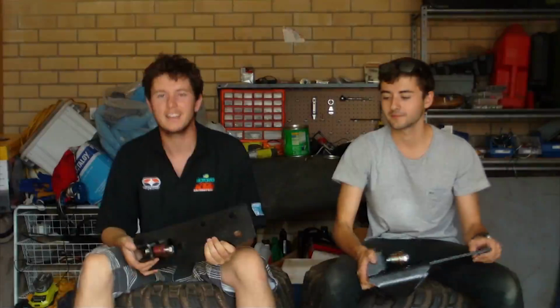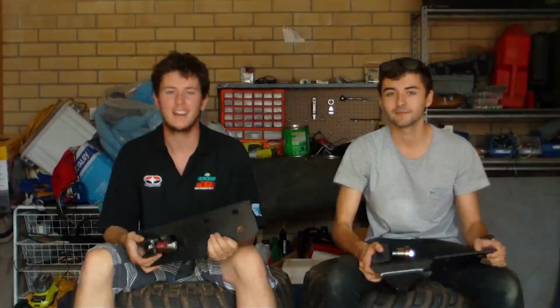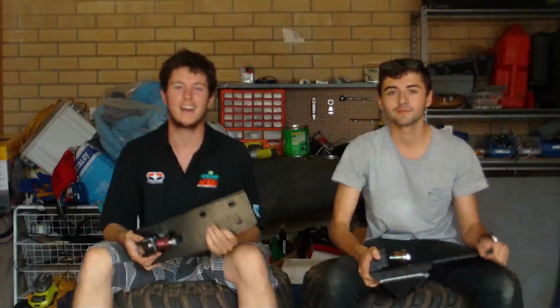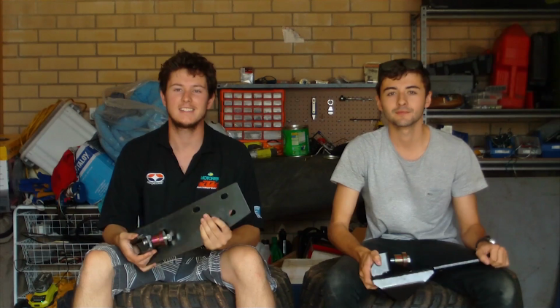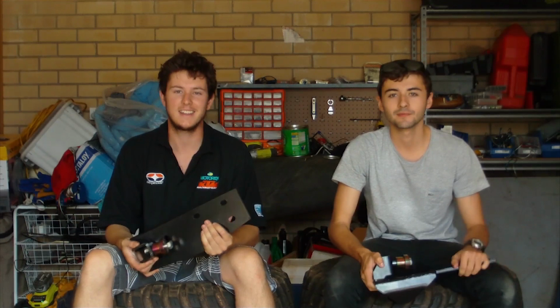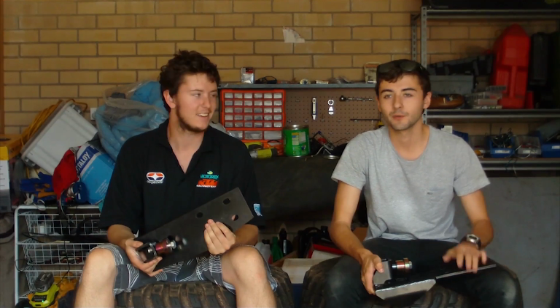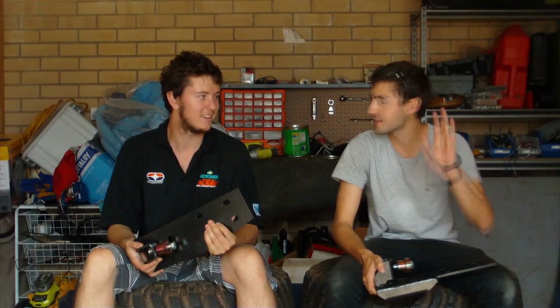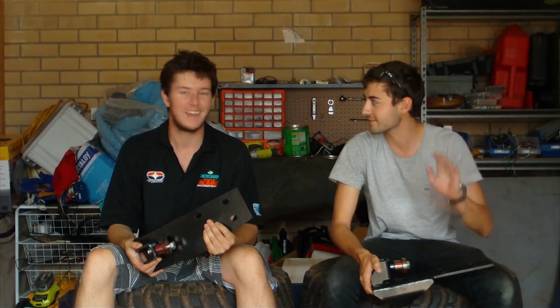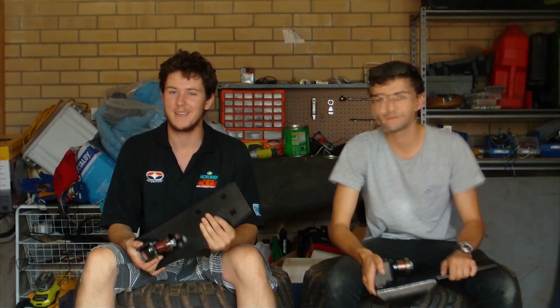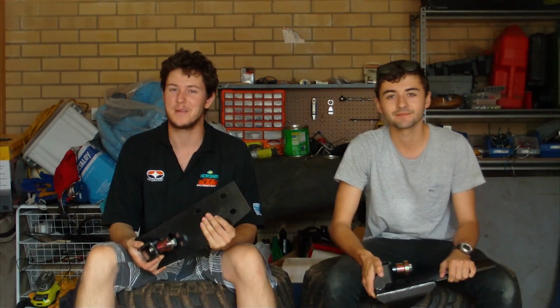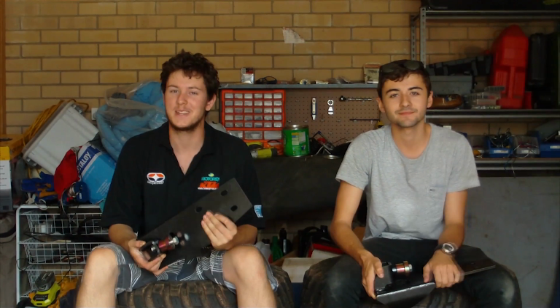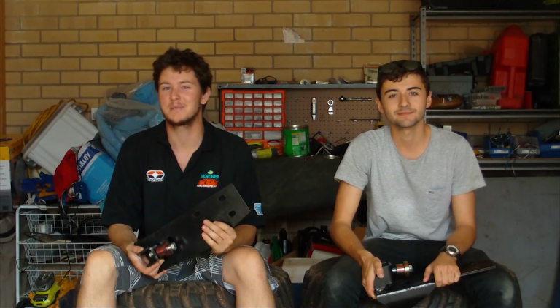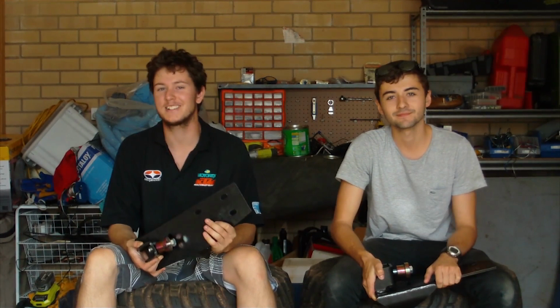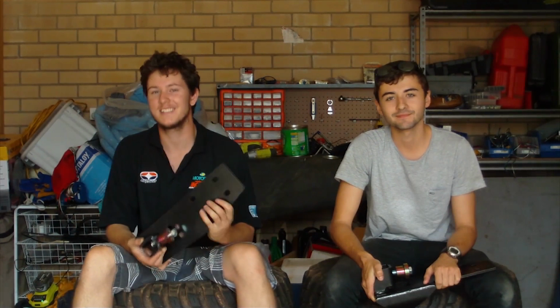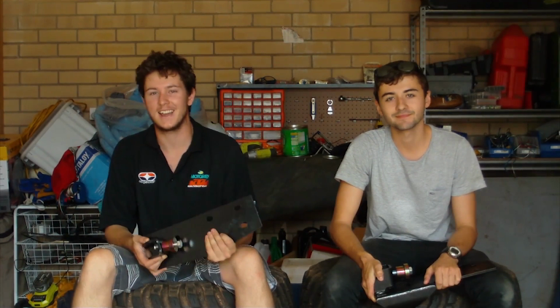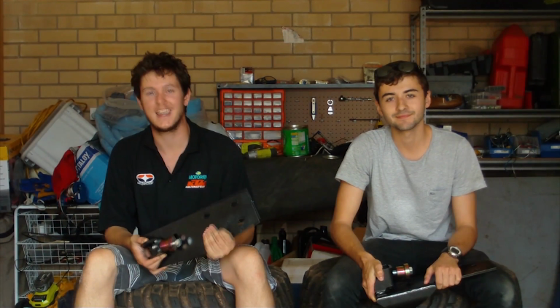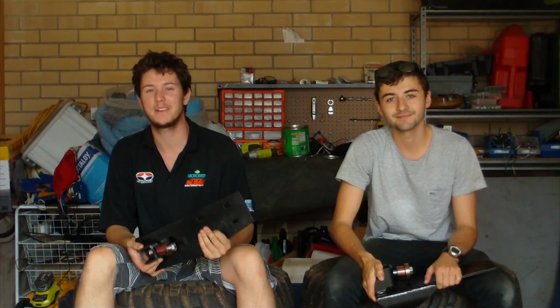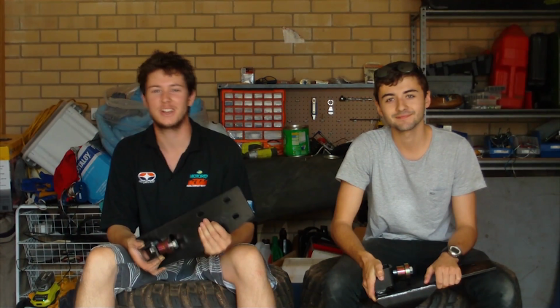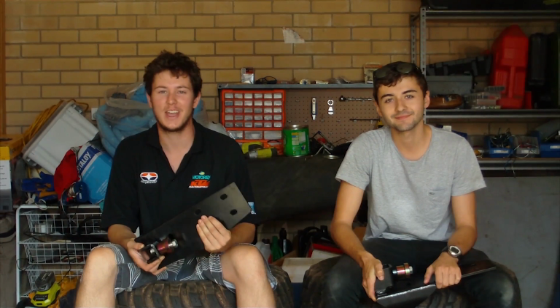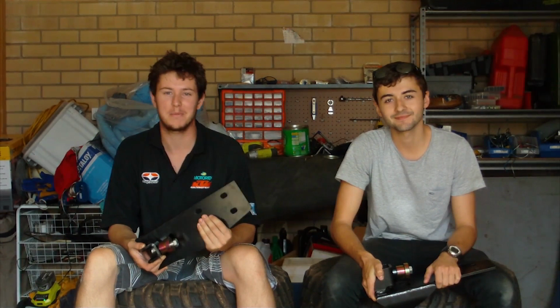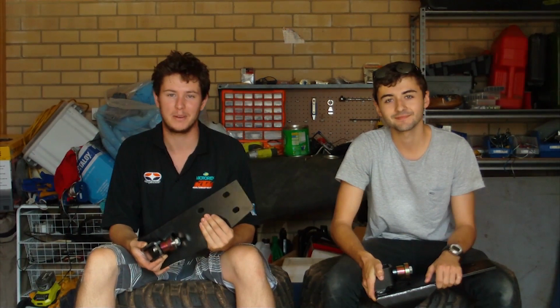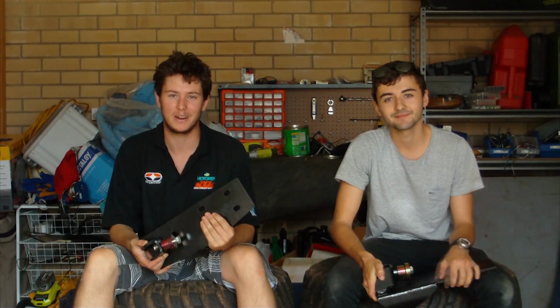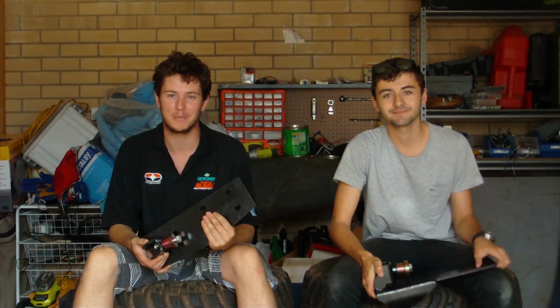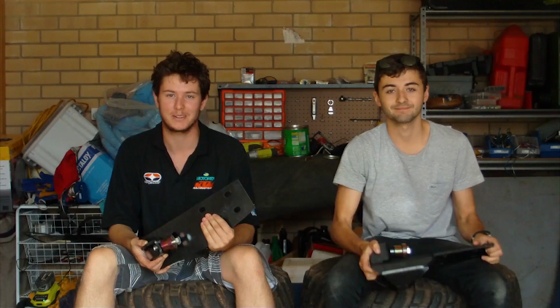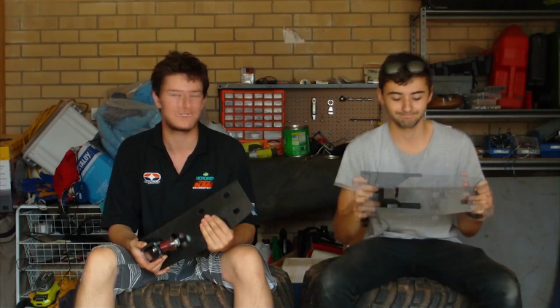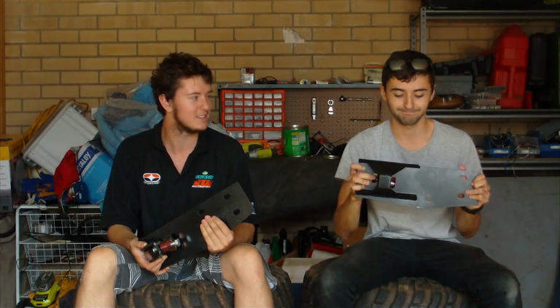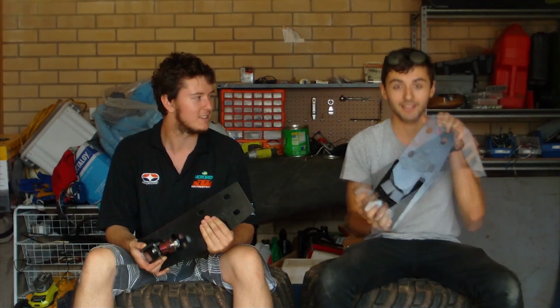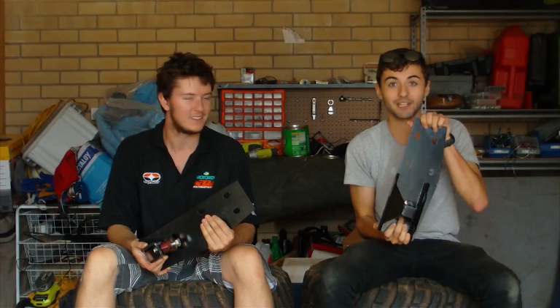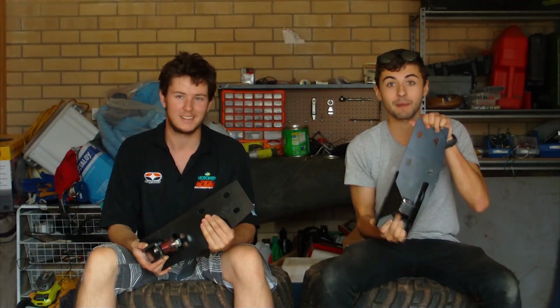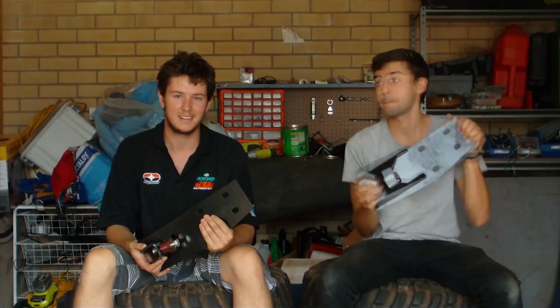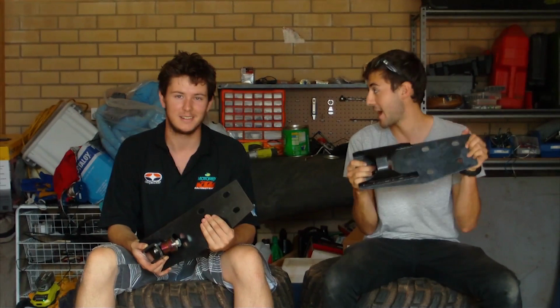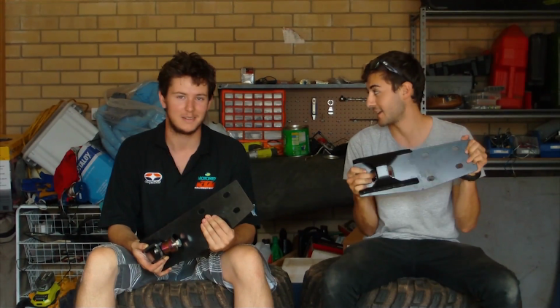G'day guys, Nick and Wes here from MTX Productions, and today we're going to show you how to put in front dropboxes. It's going to be magnificent.